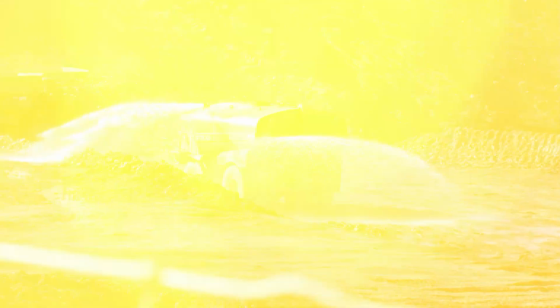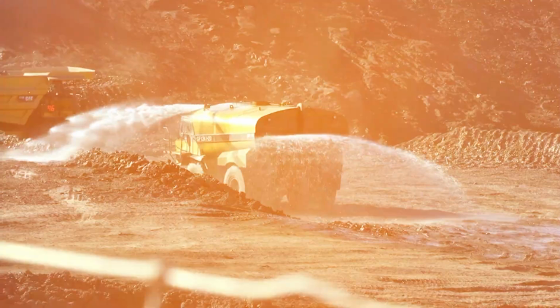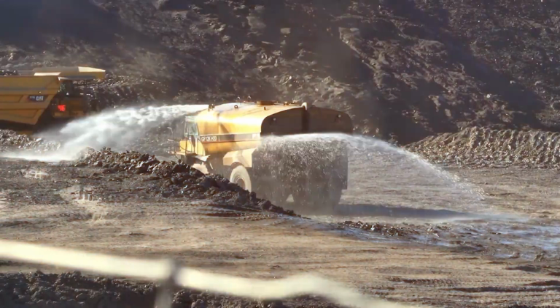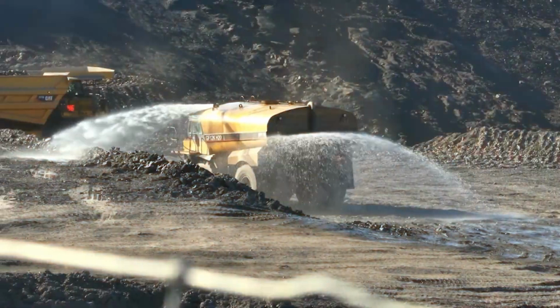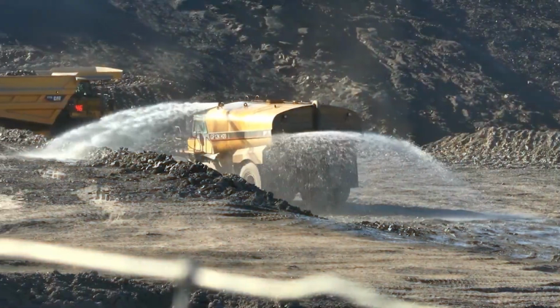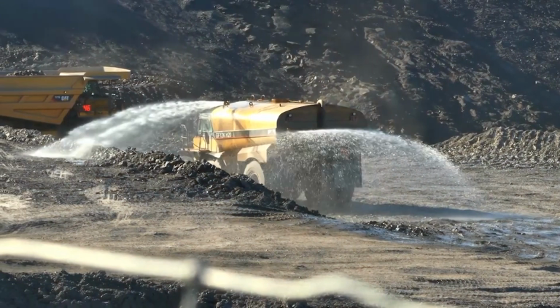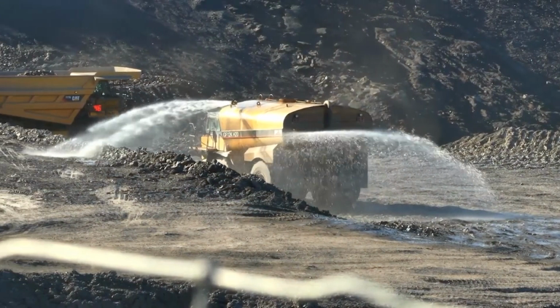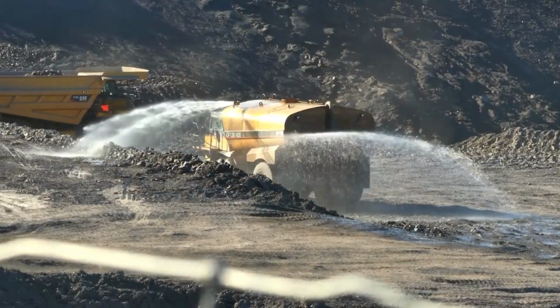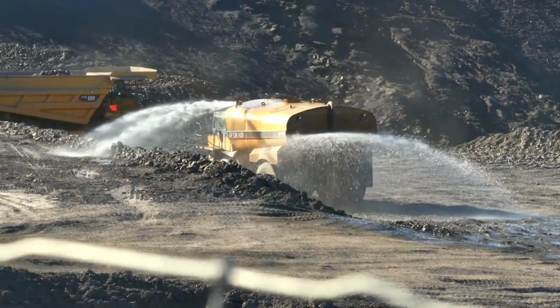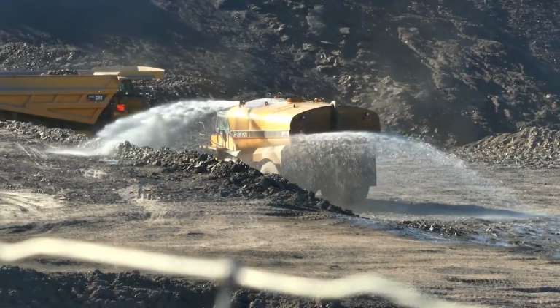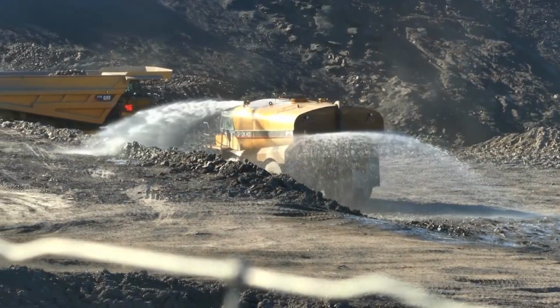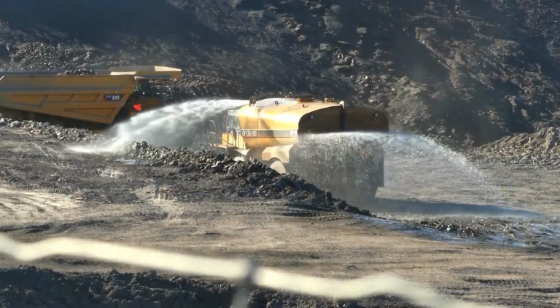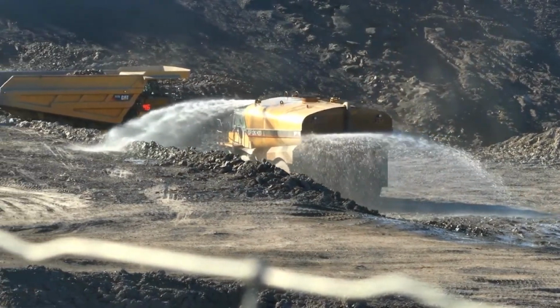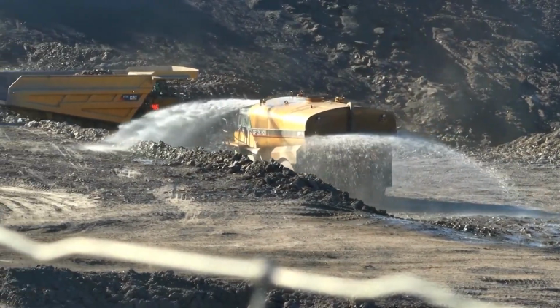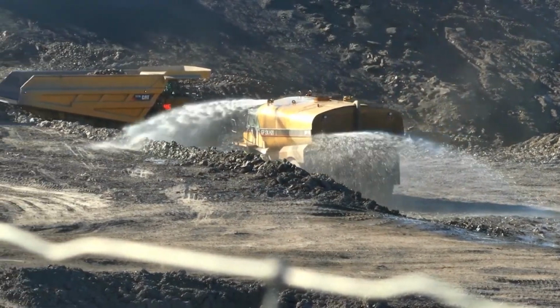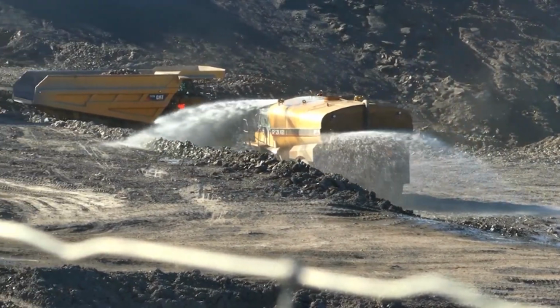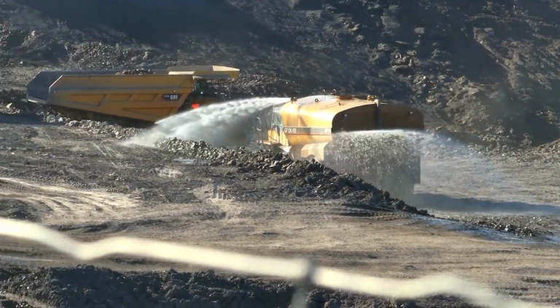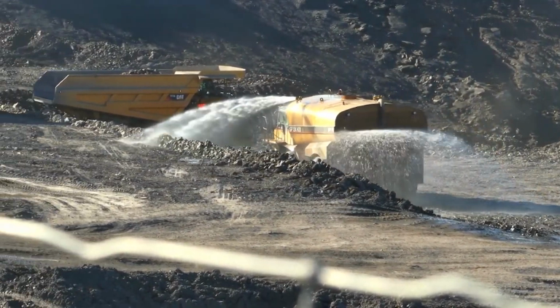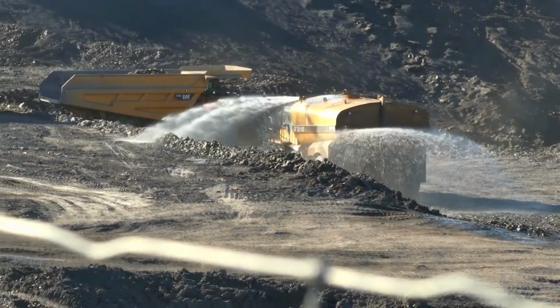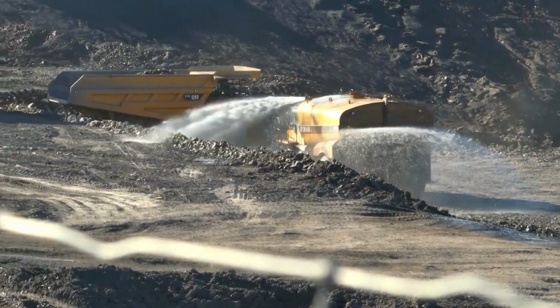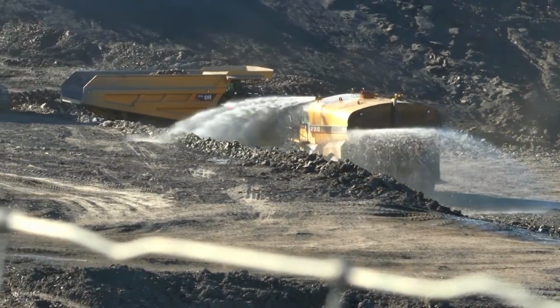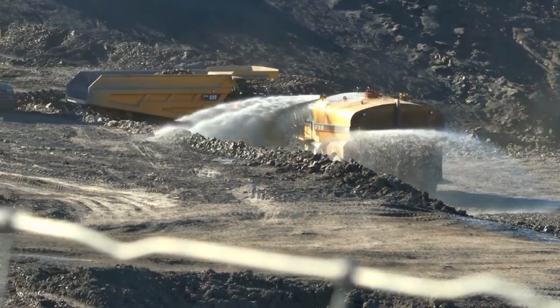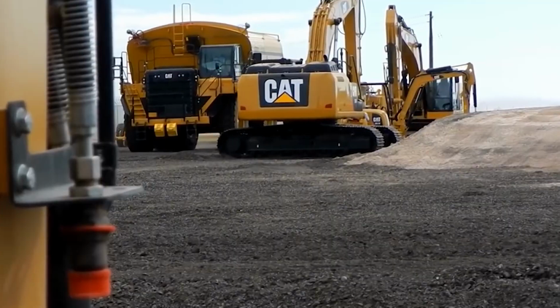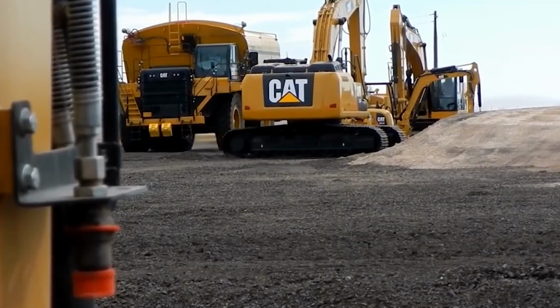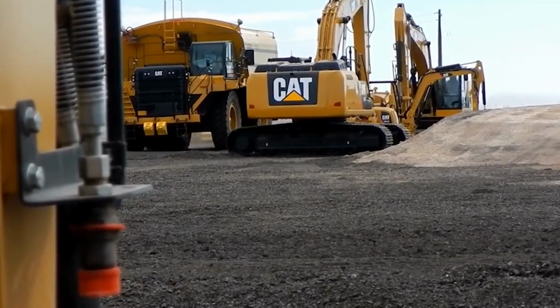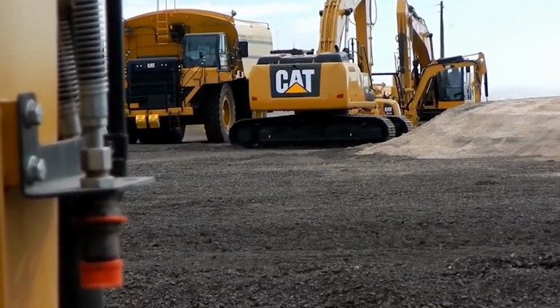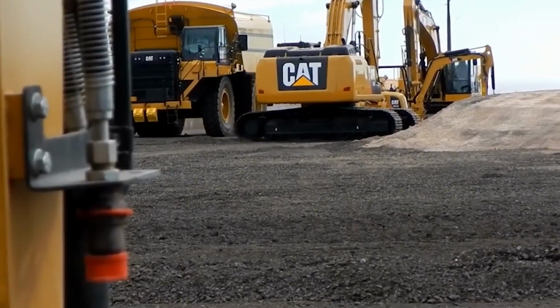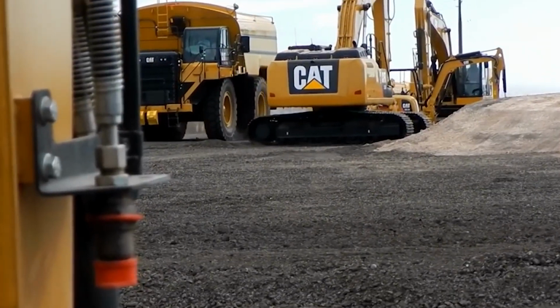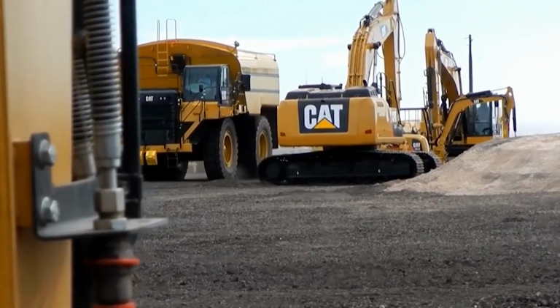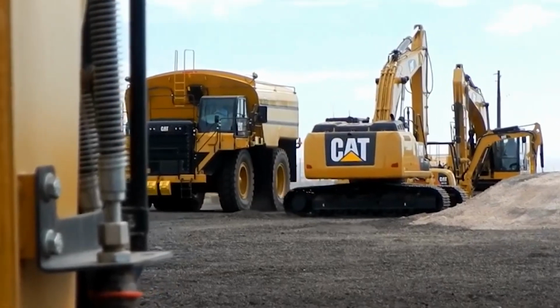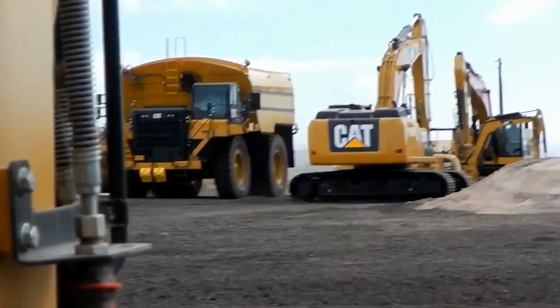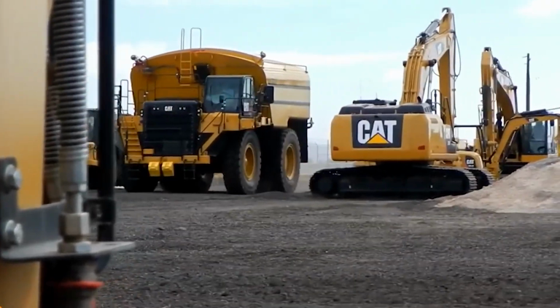More than a water truck, it embodies hope, proving that even in the driest deserts, technology can make the impossible possible.